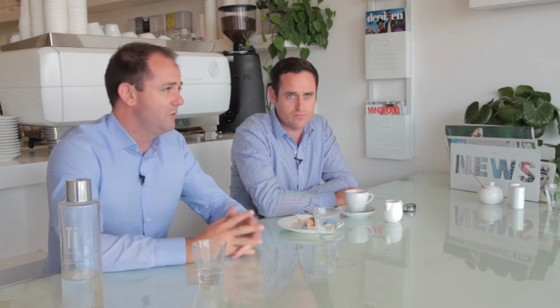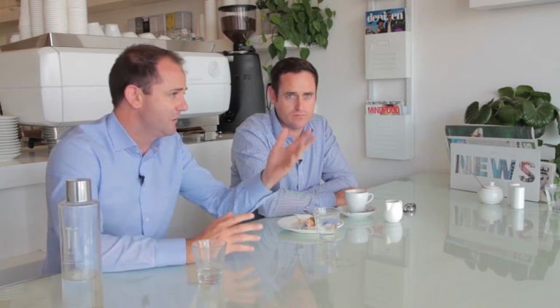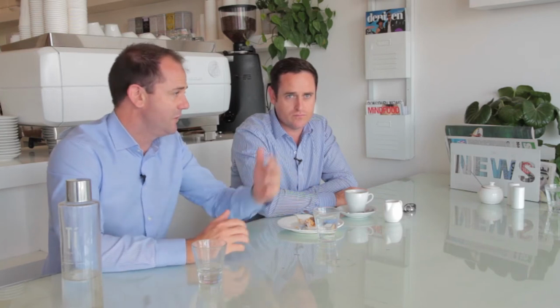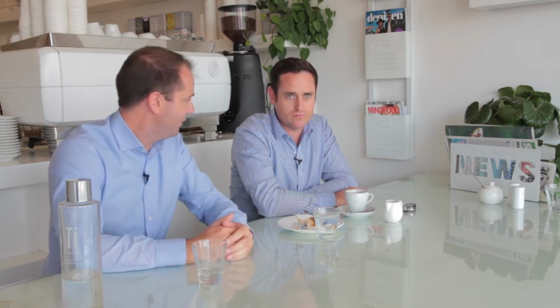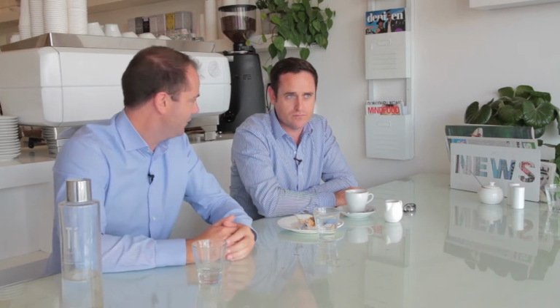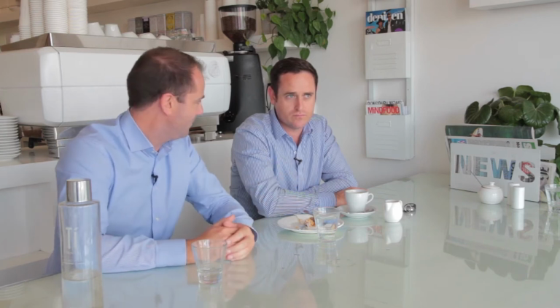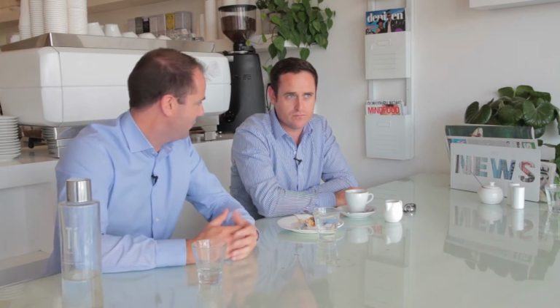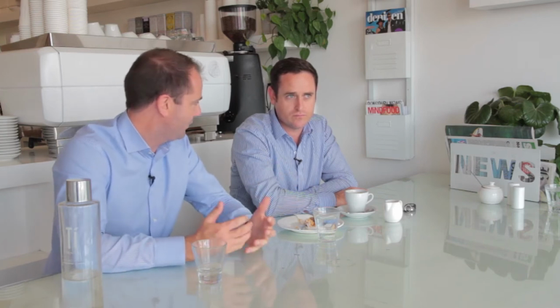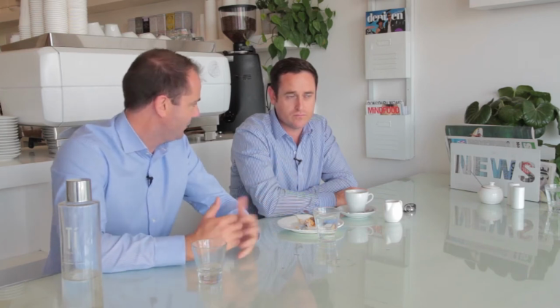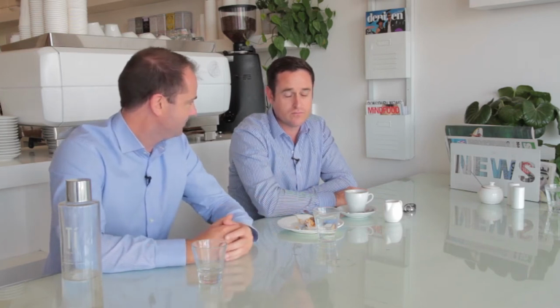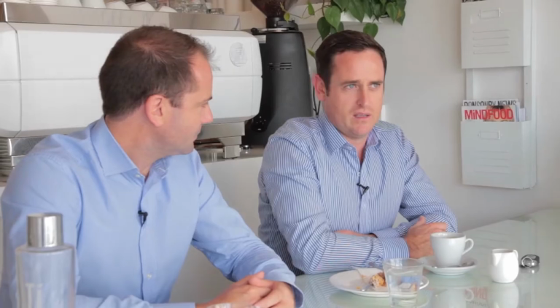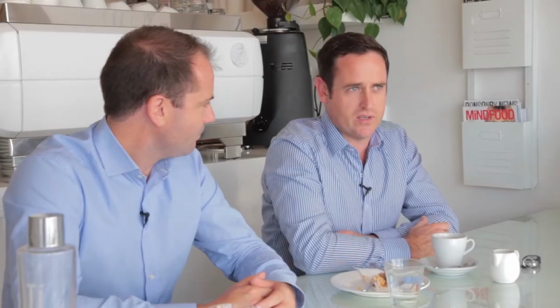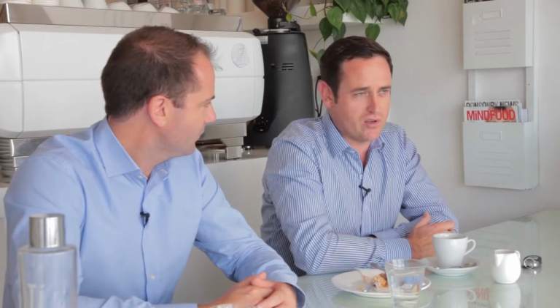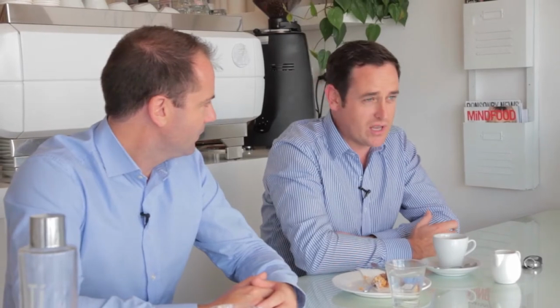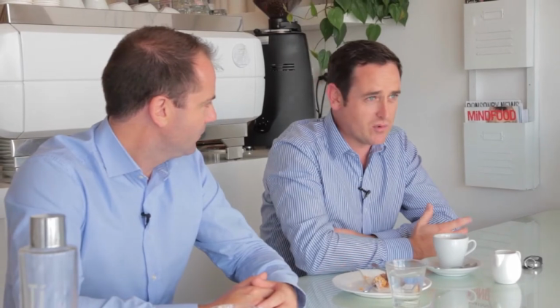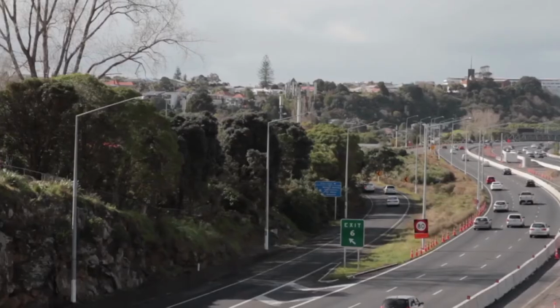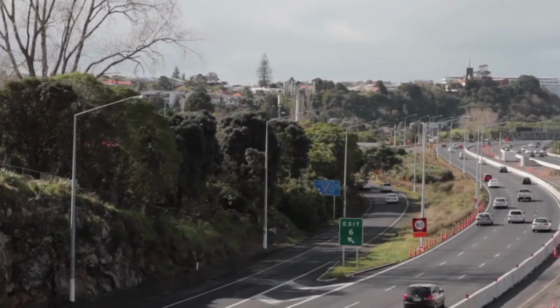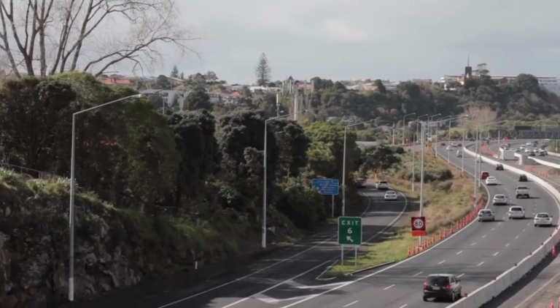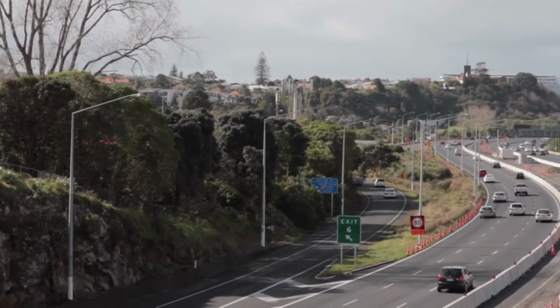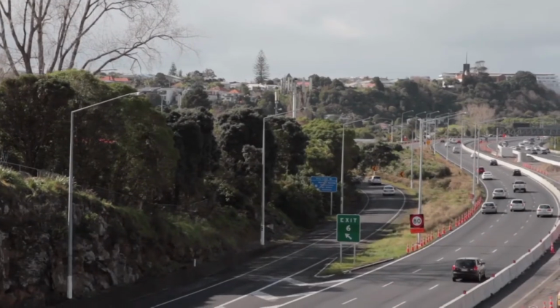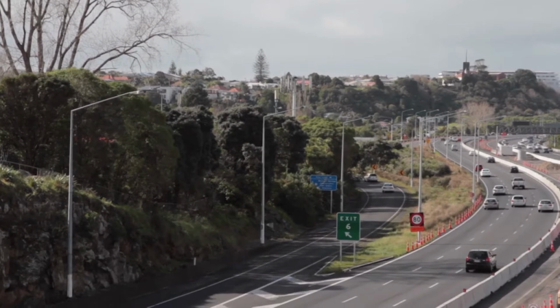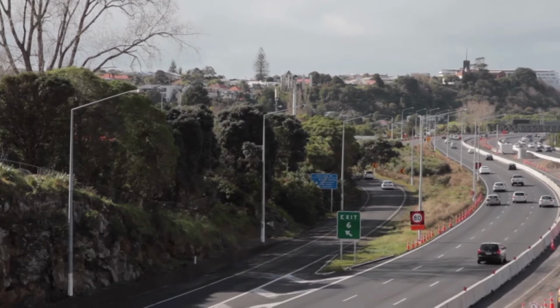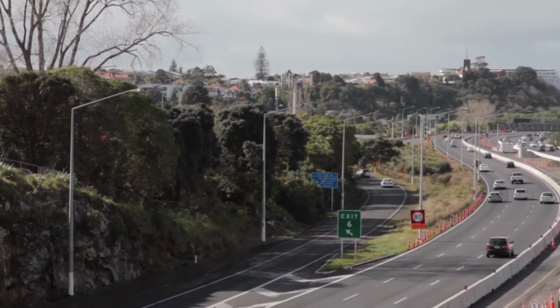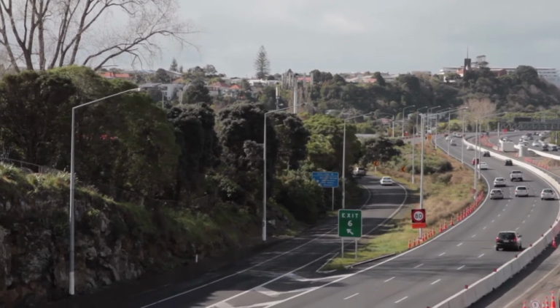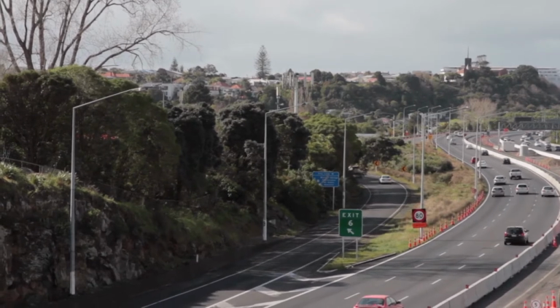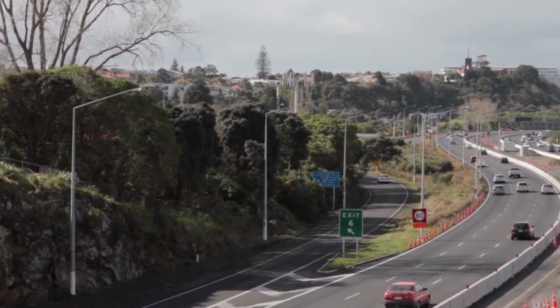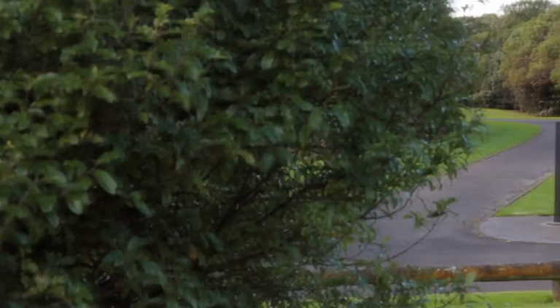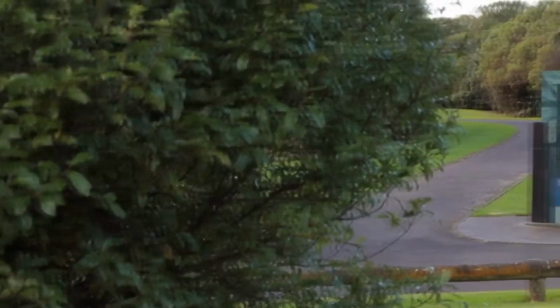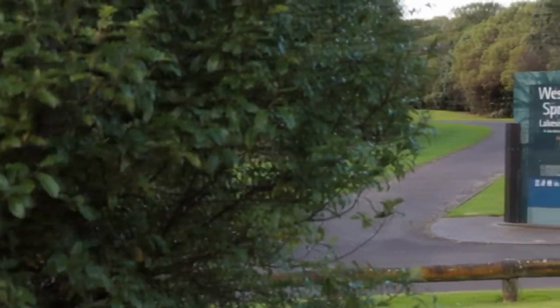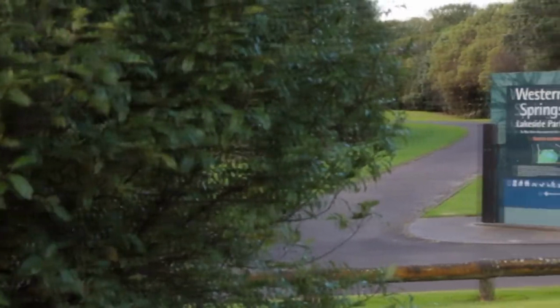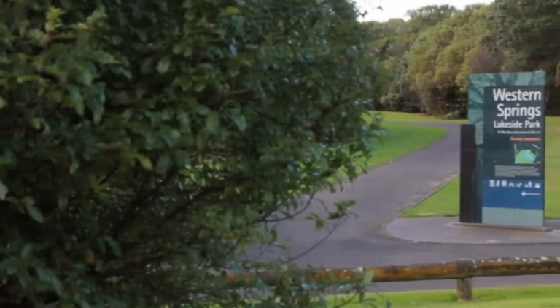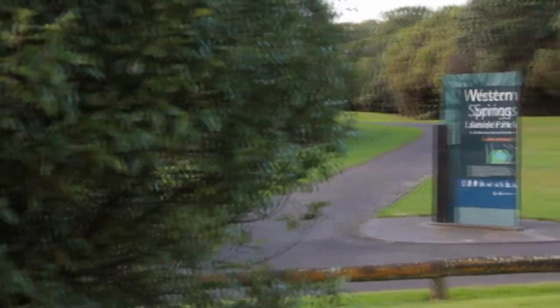You used to live in the area, you know all about it. It's just so central — you know, you're close to the motorways, the city, out west at Western Springs.